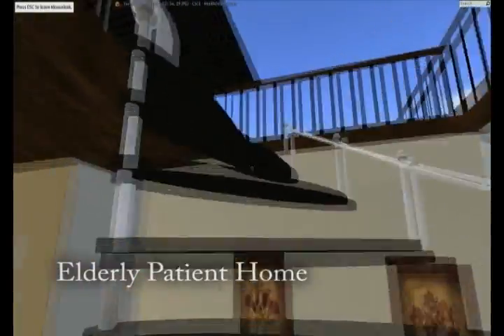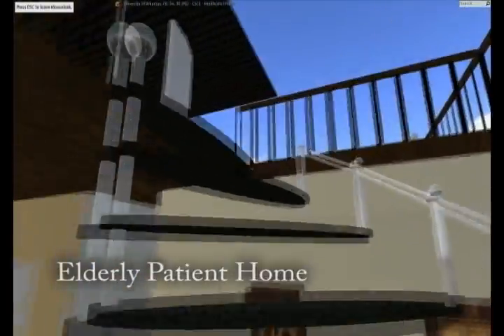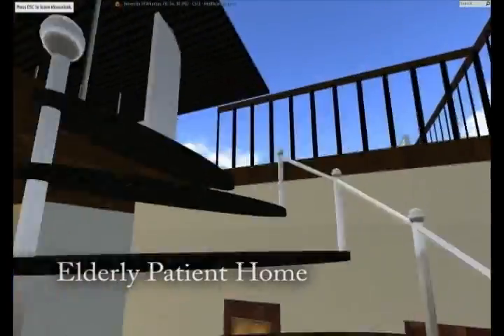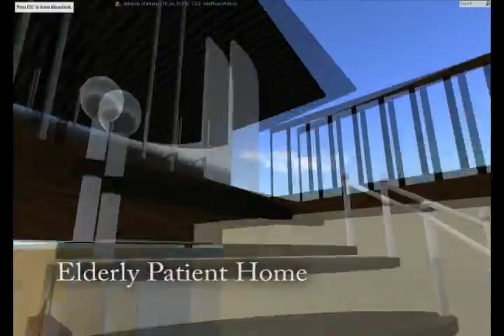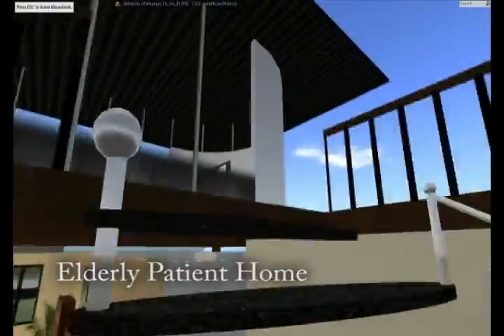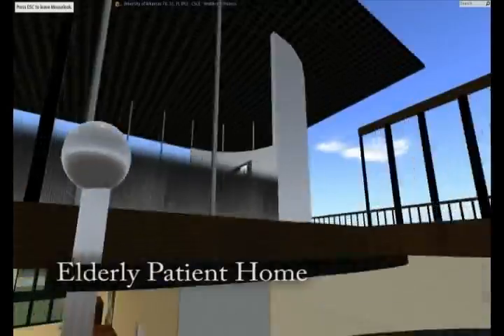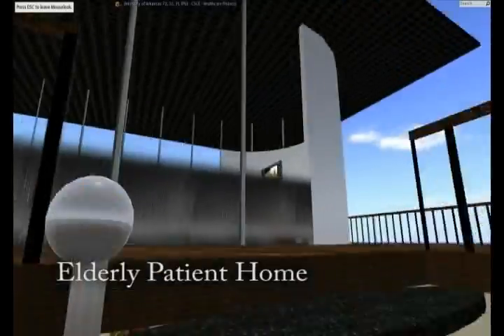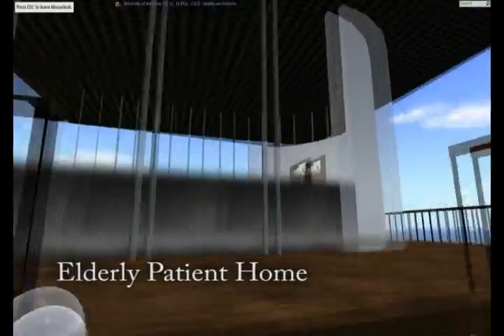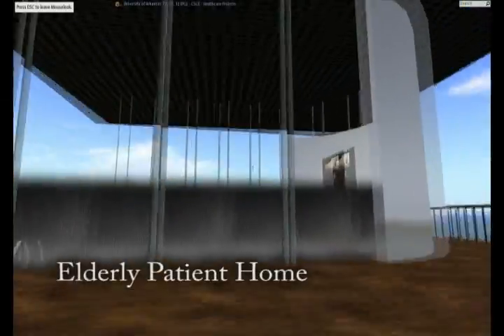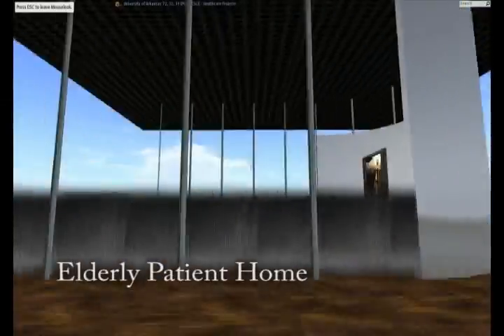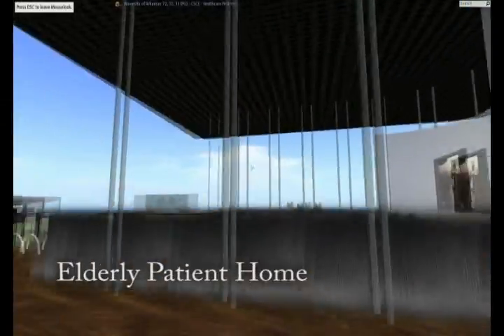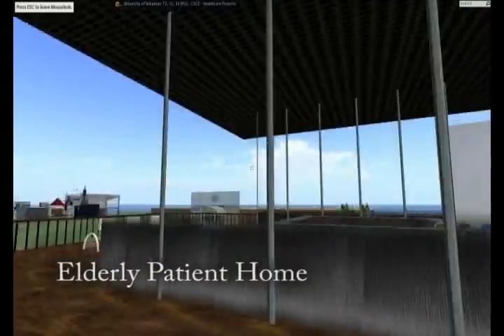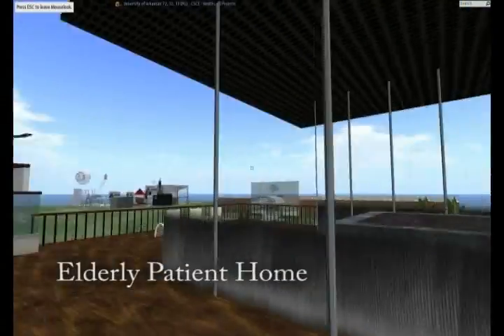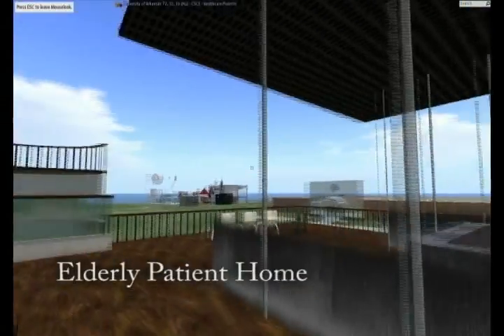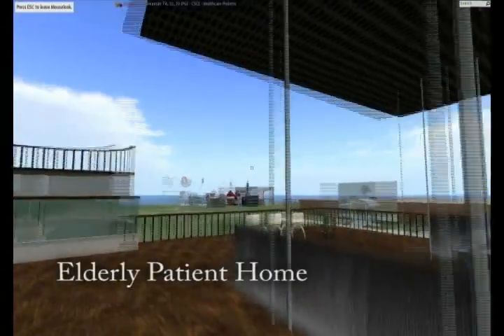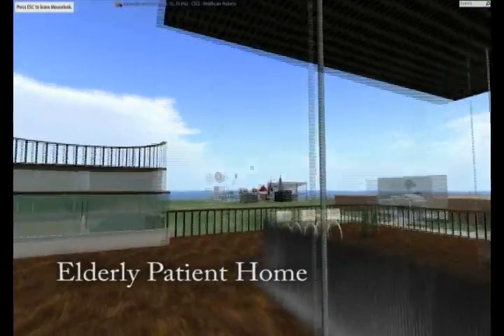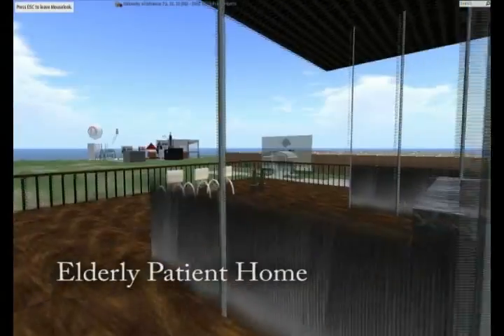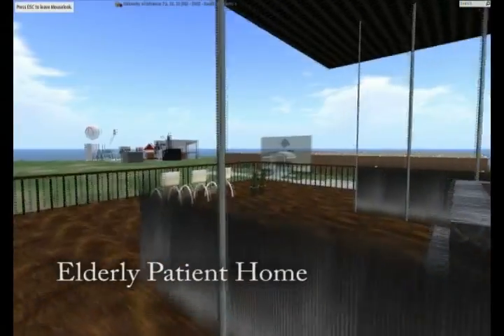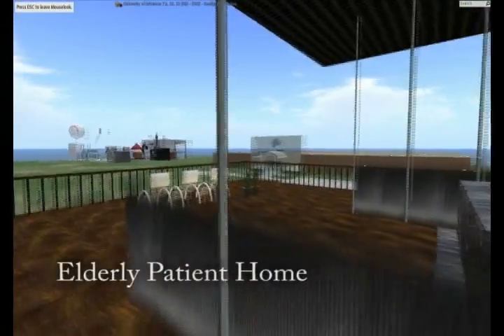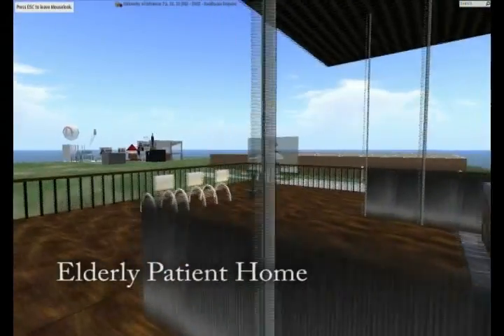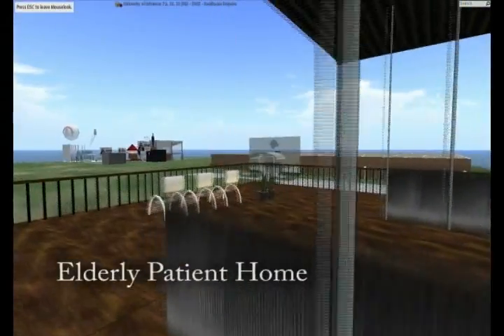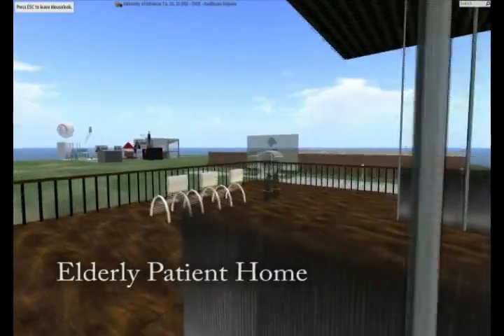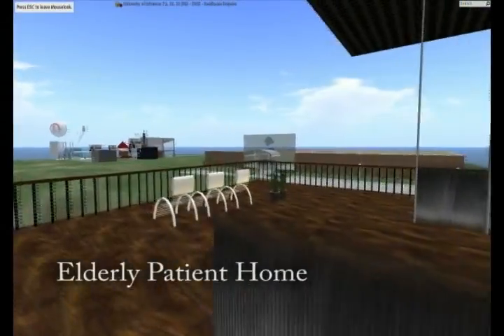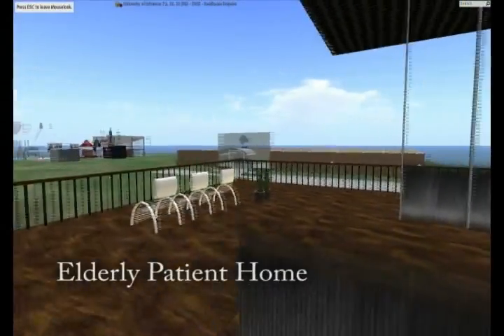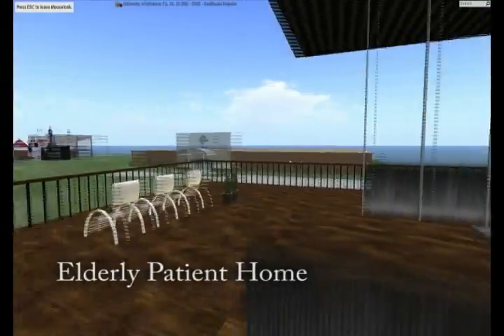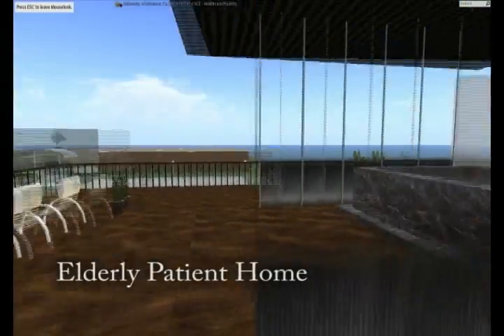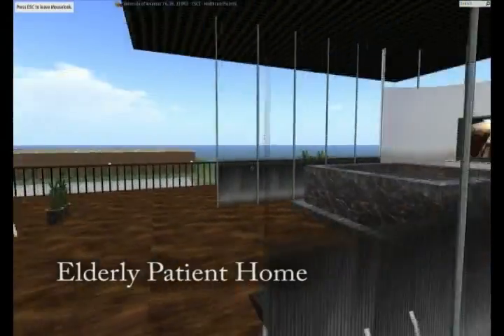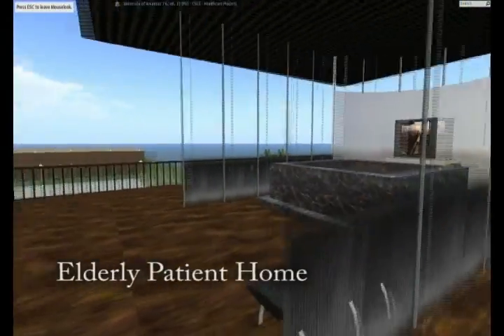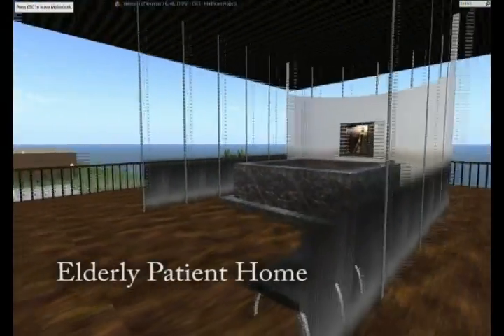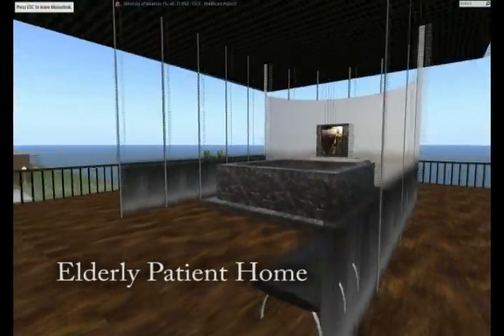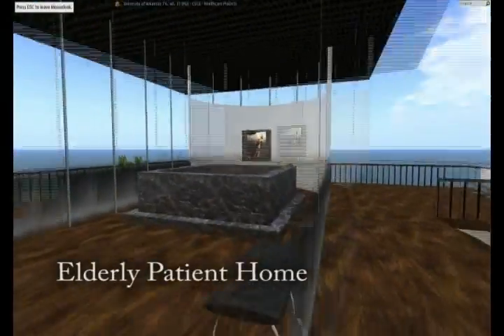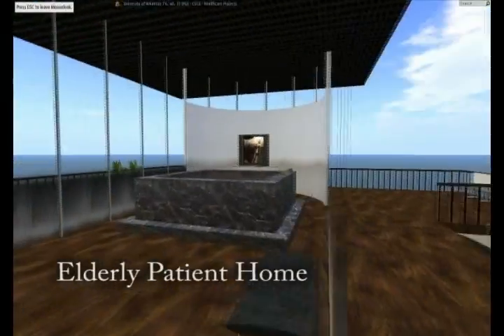Of course, no home would be complete without a full hot tub on the roof, so we have also included one of those in each home.